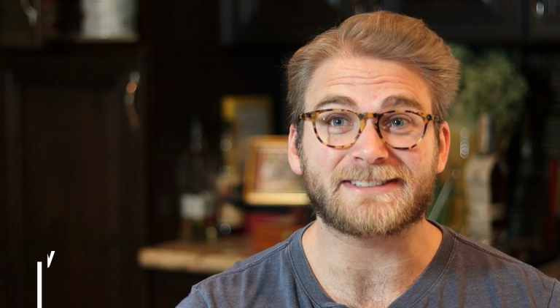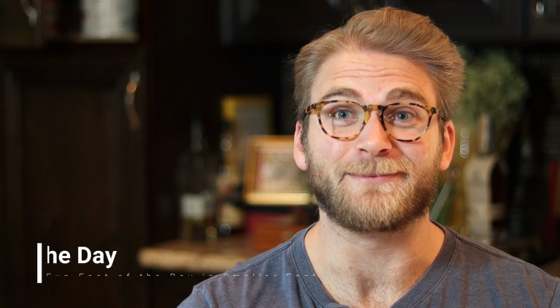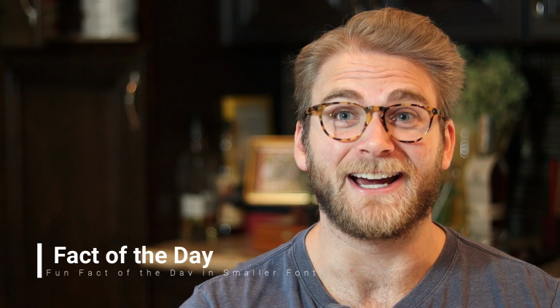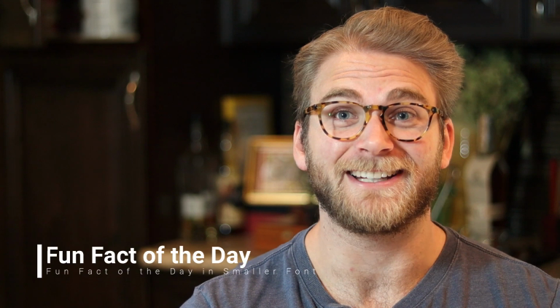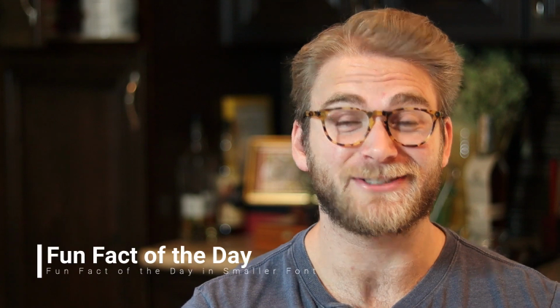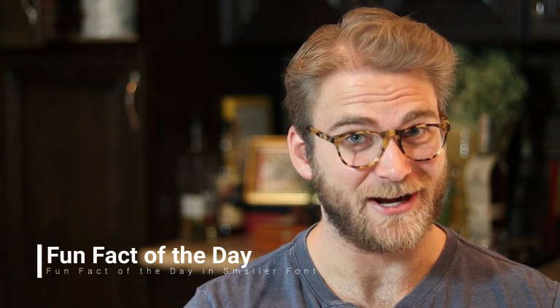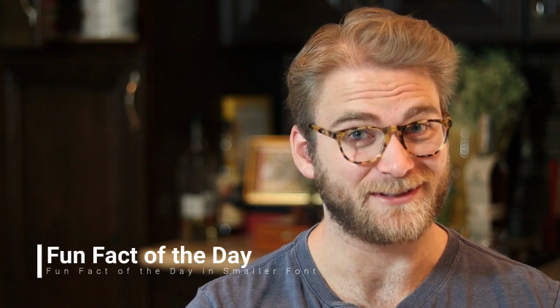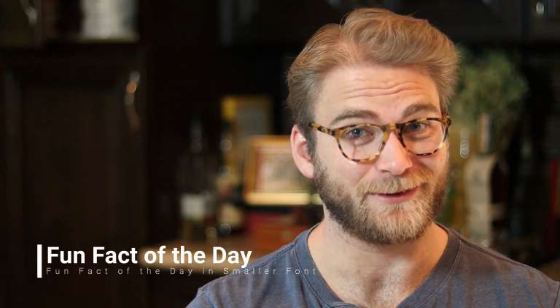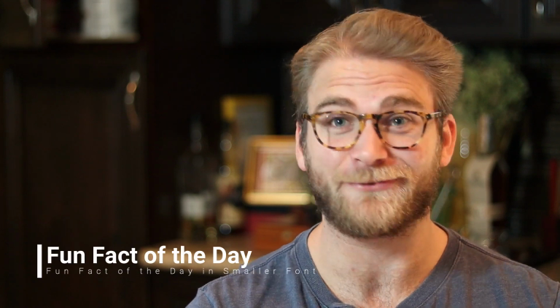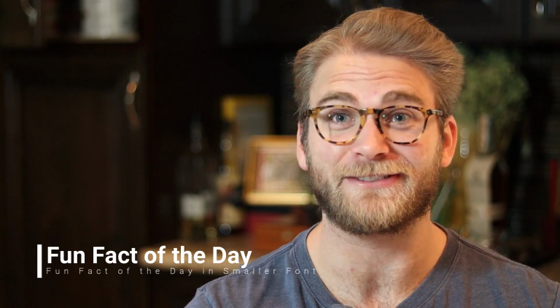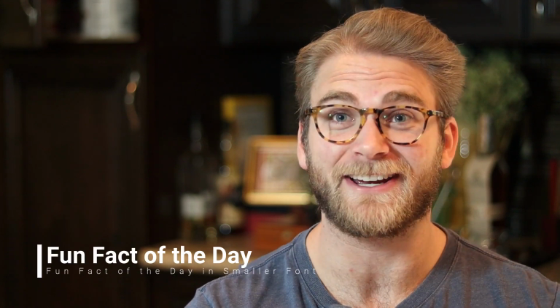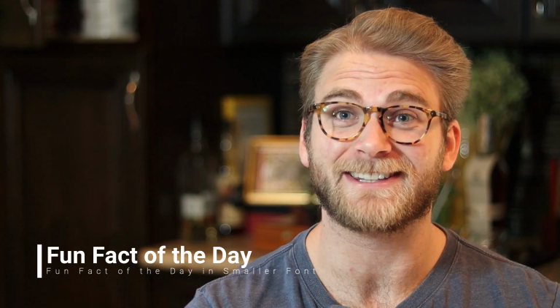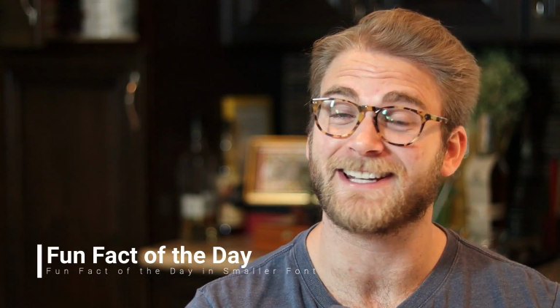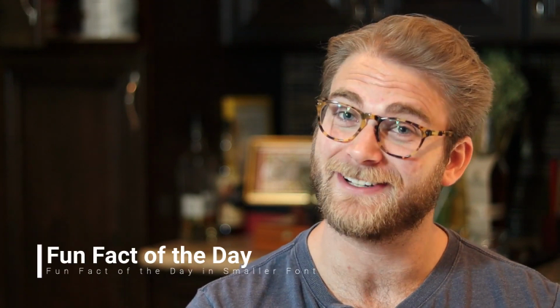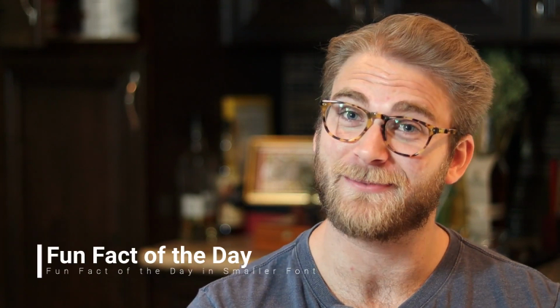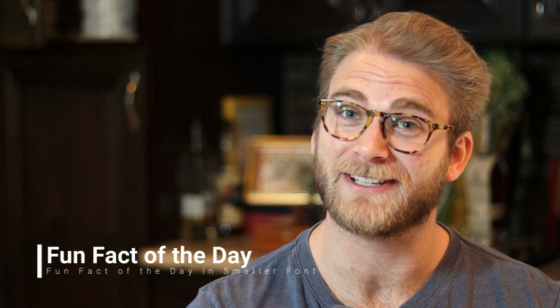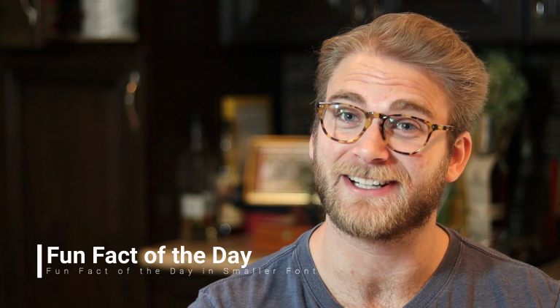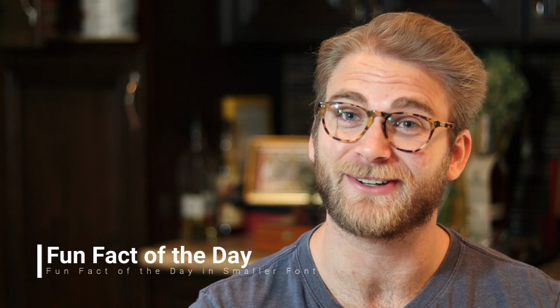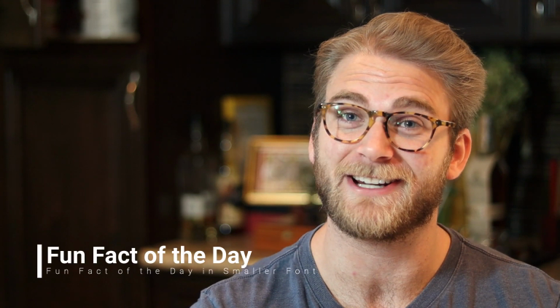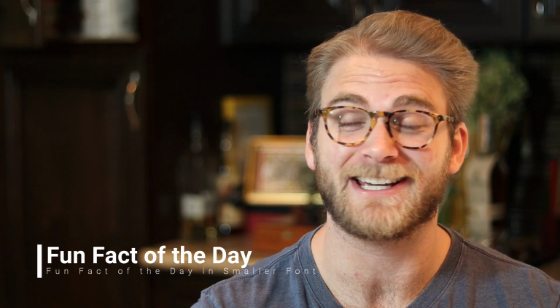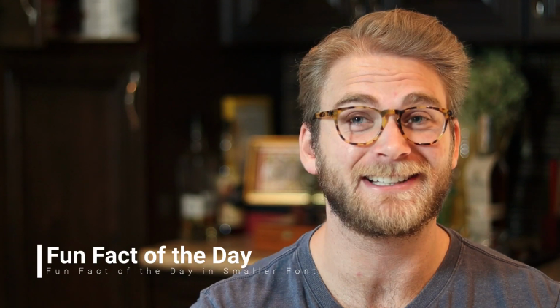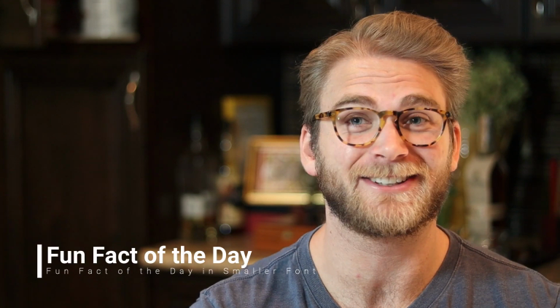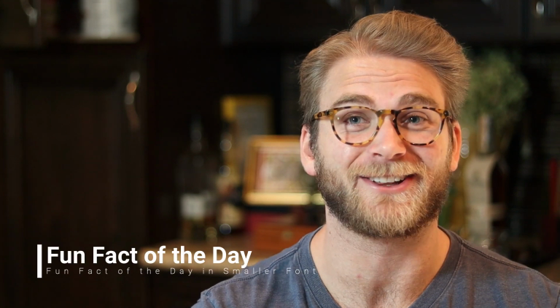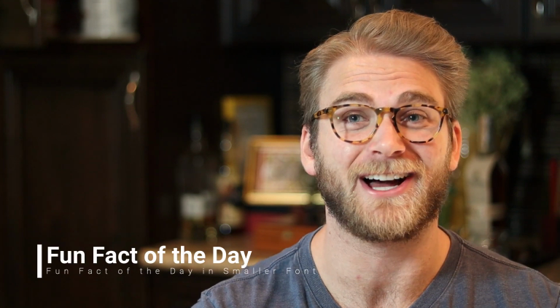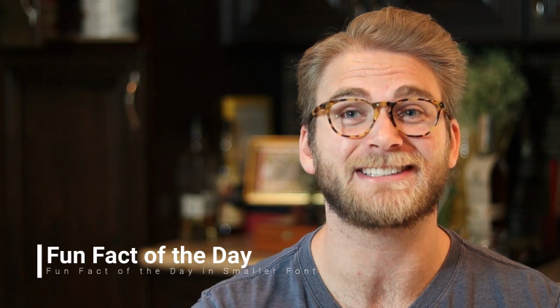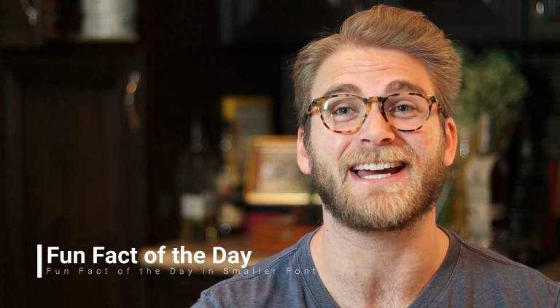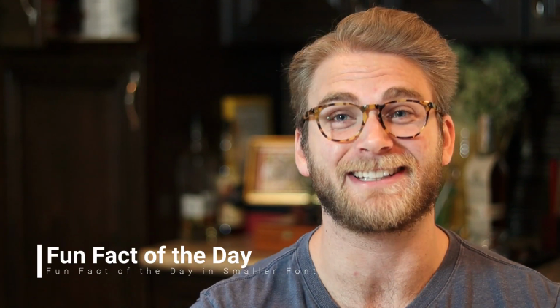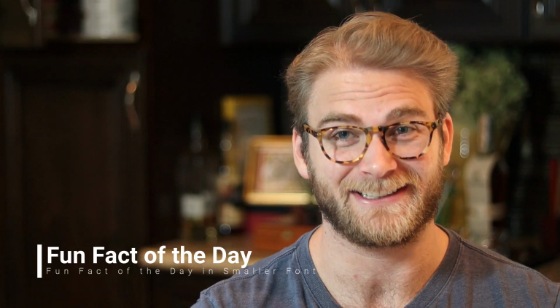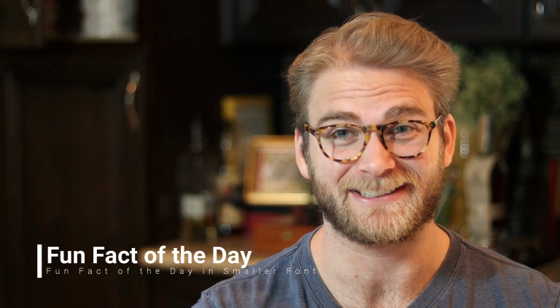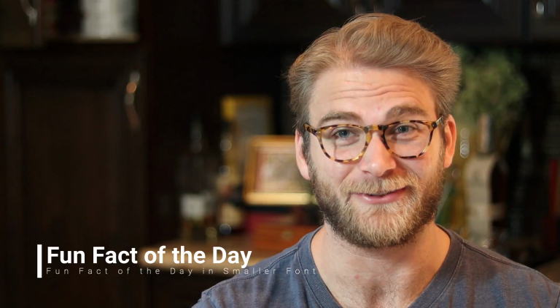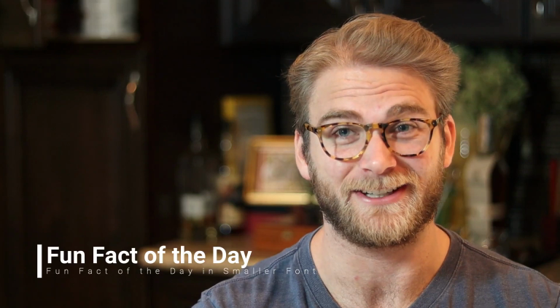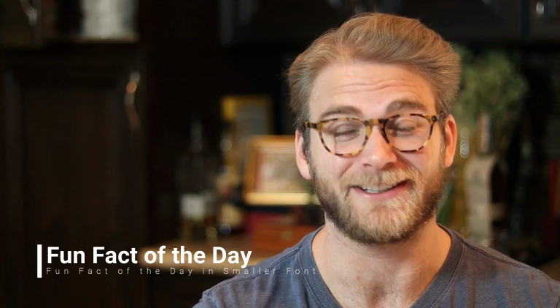What's up, guys? James here with Fun Fact of the Day. Hope you guys are having a great day, learning lots, and getting stuff done.